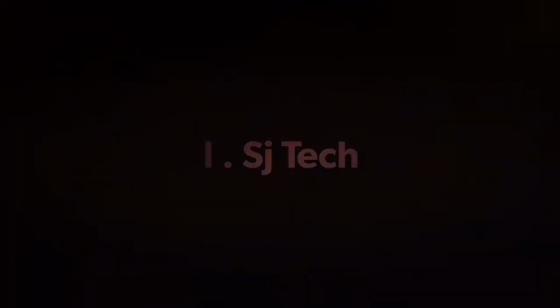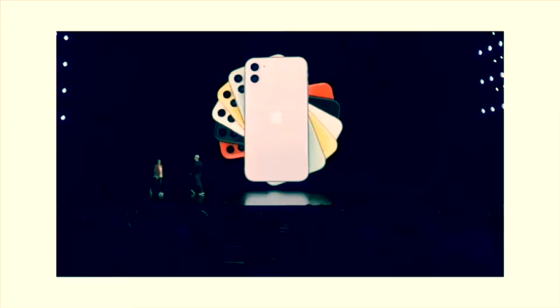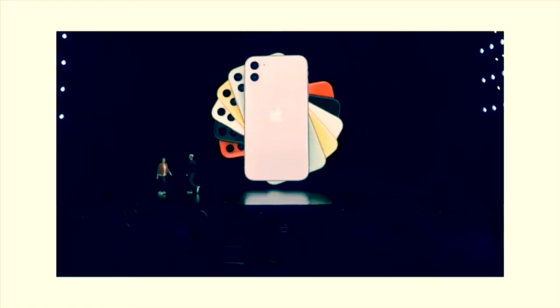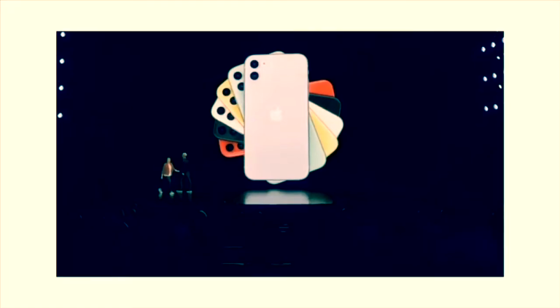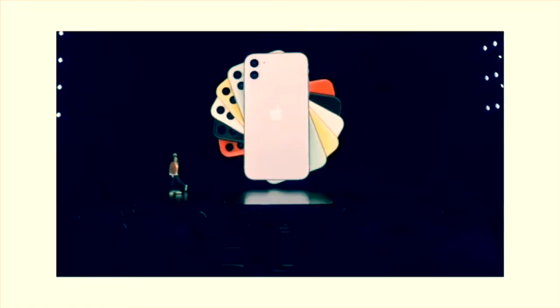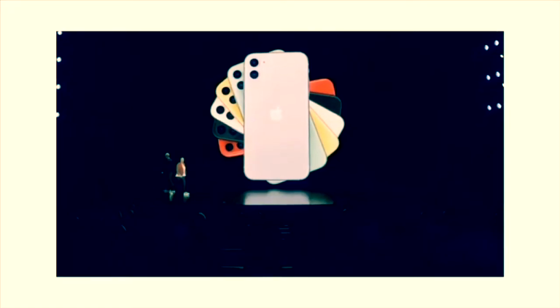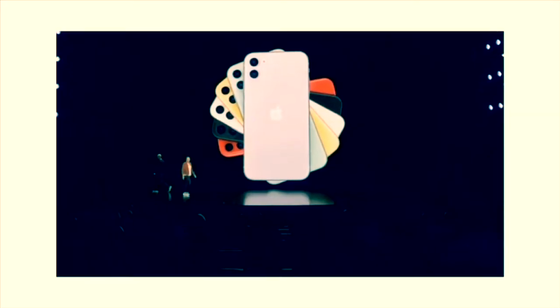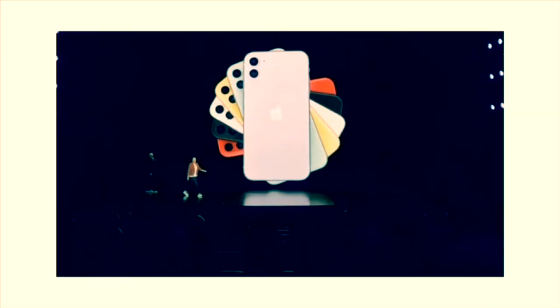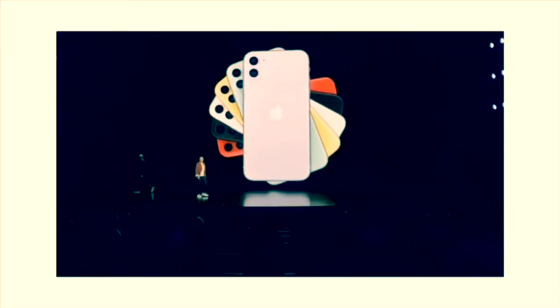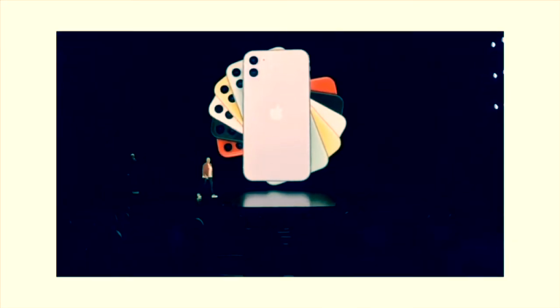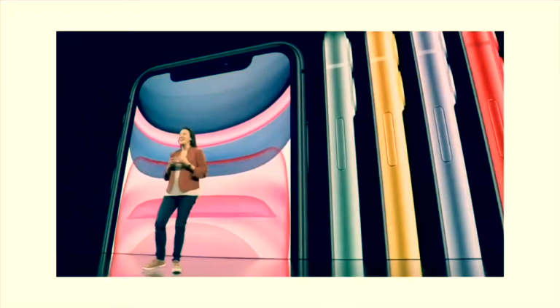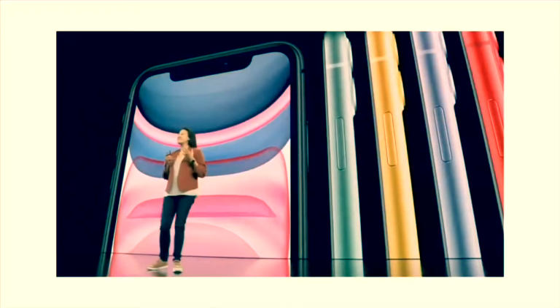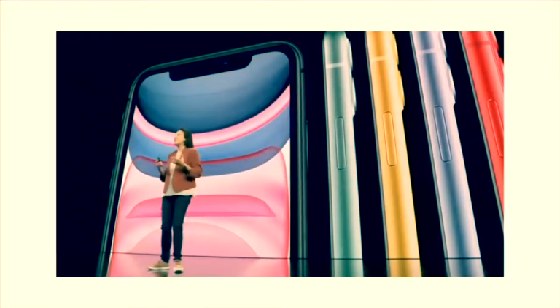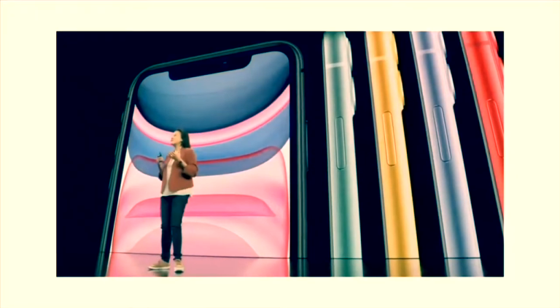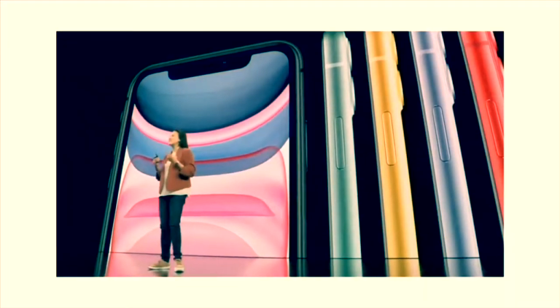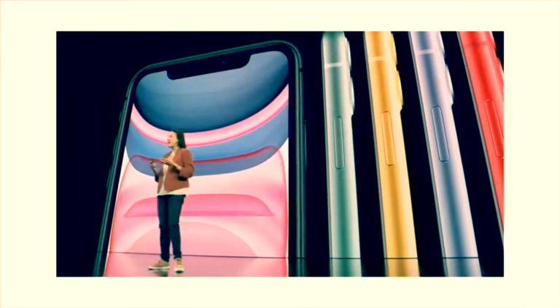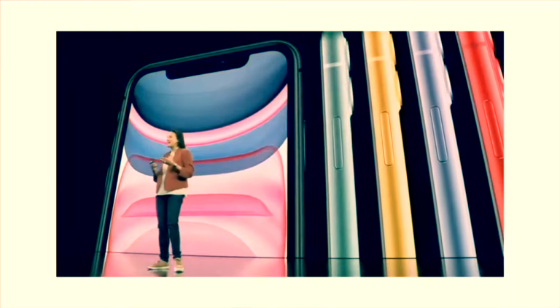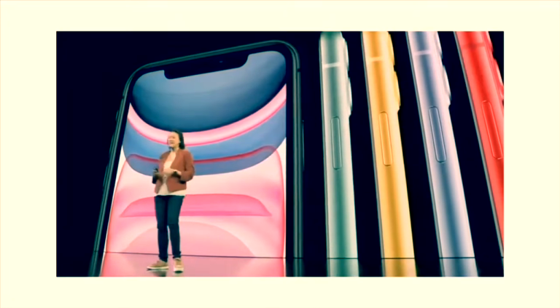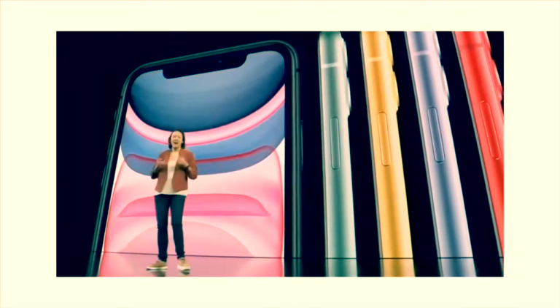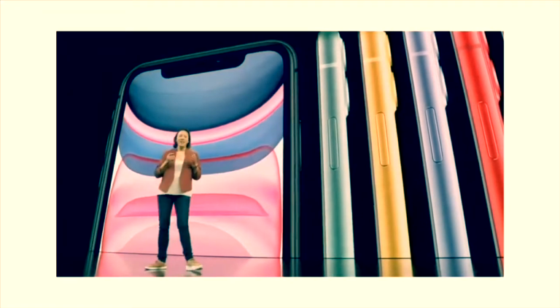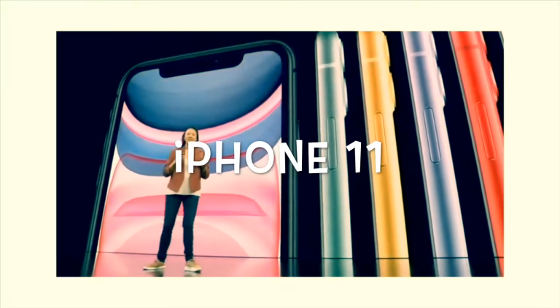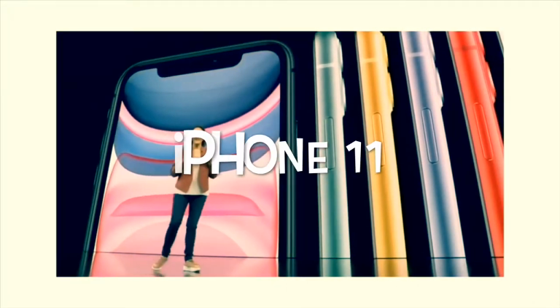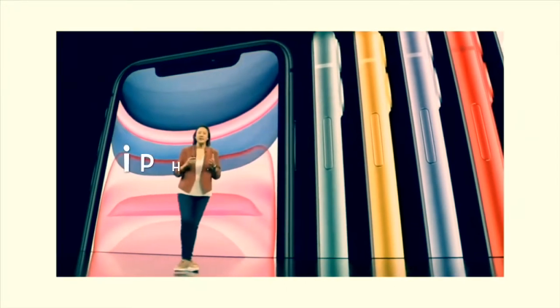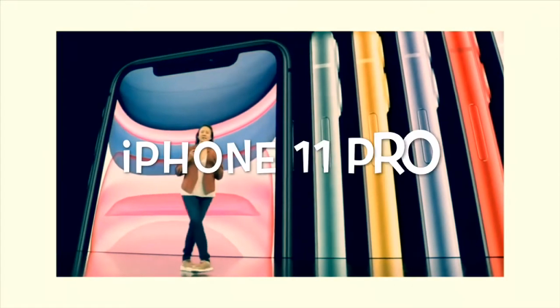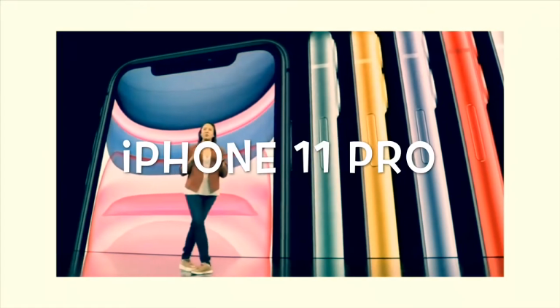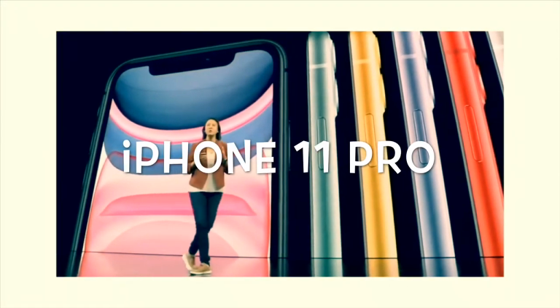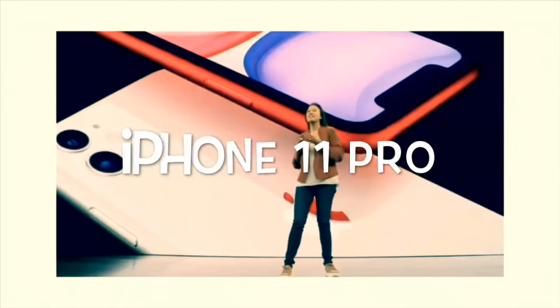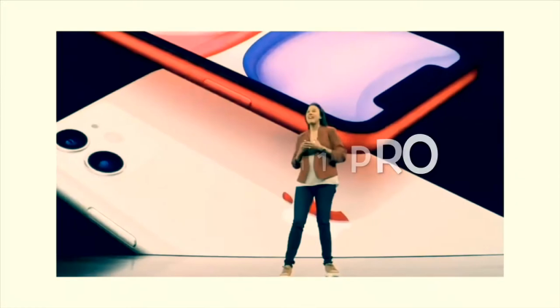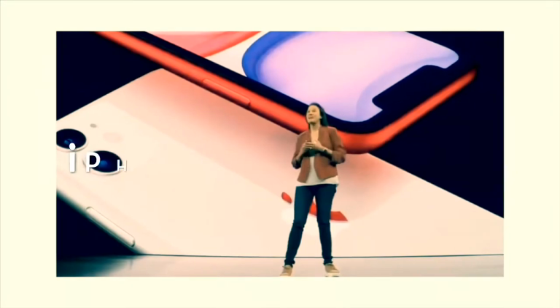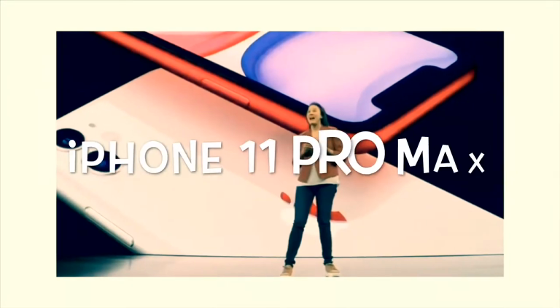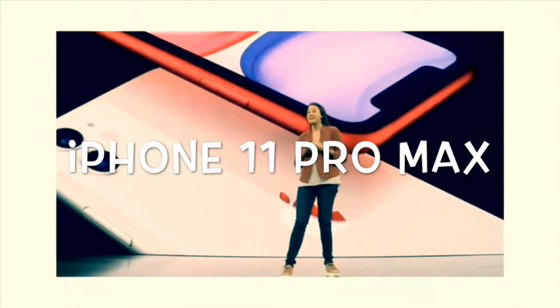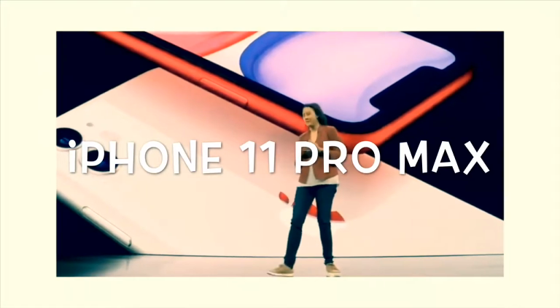Hey guys, we launched three phones in this video: iPhone 11, iPhone 11 Pro, and iPhone 11 Pro Max.